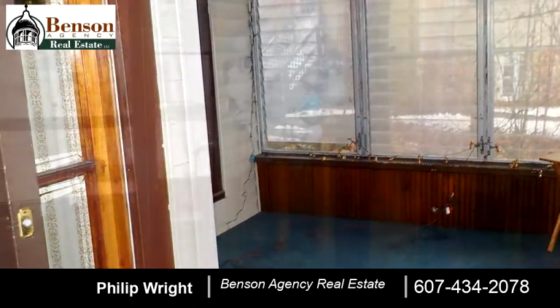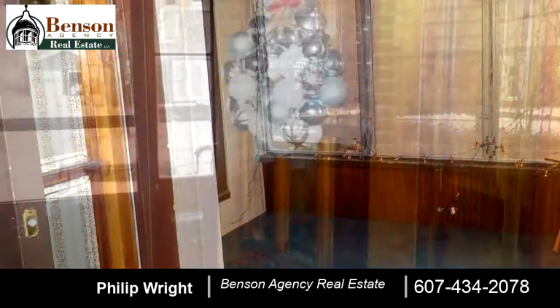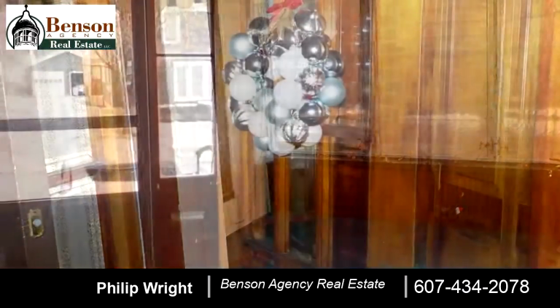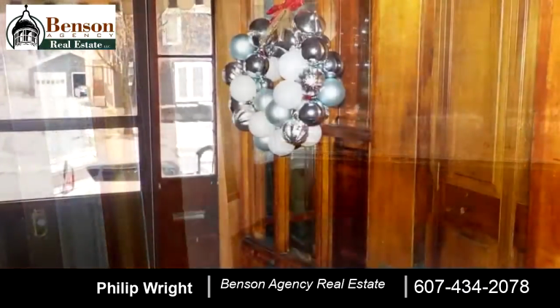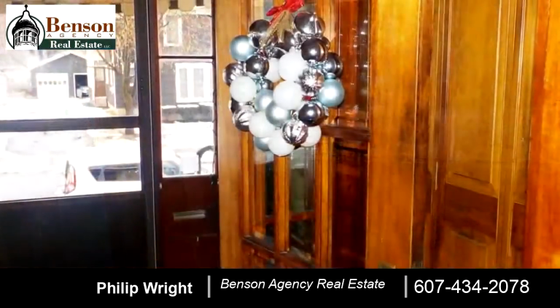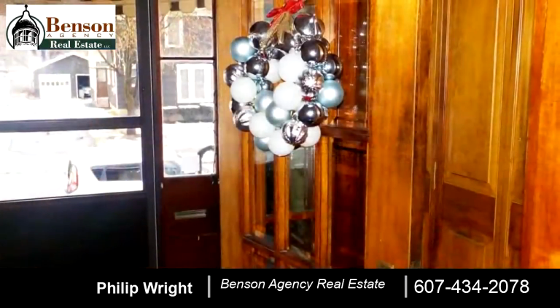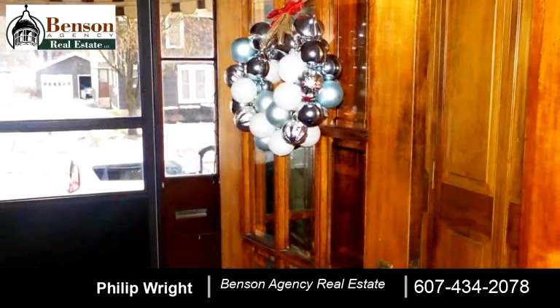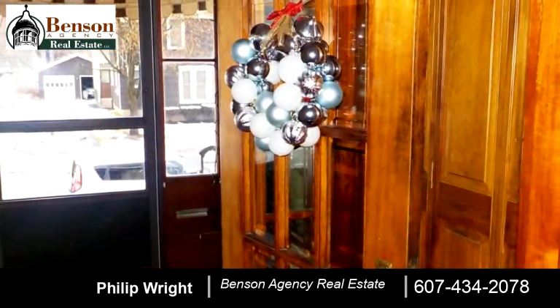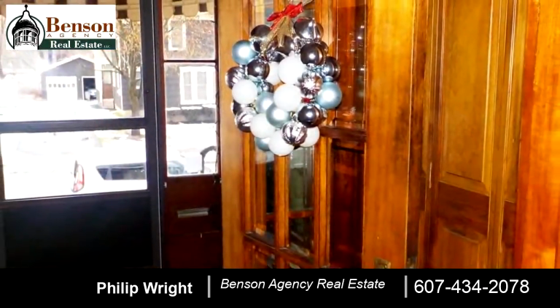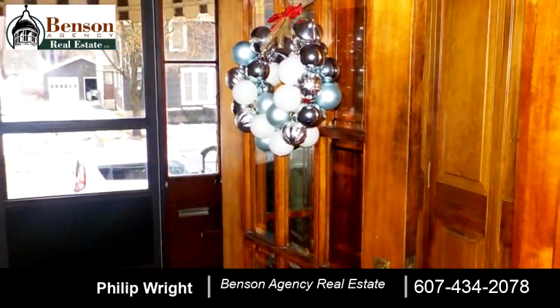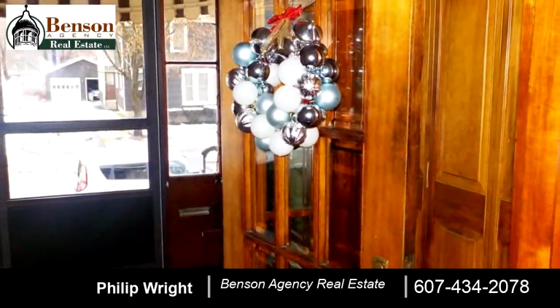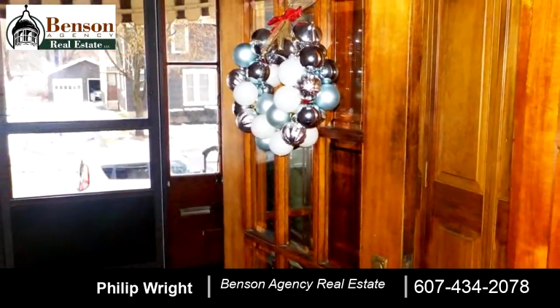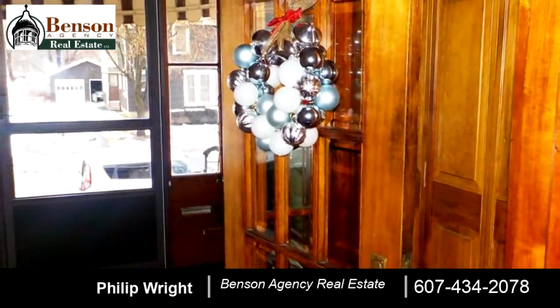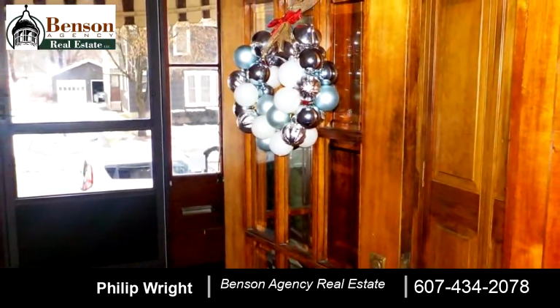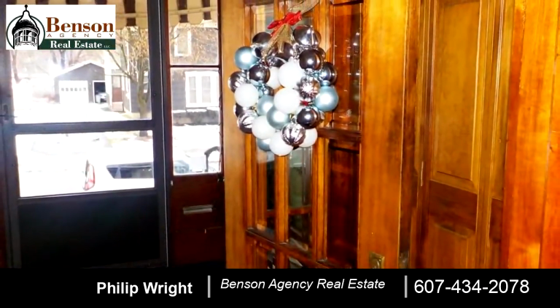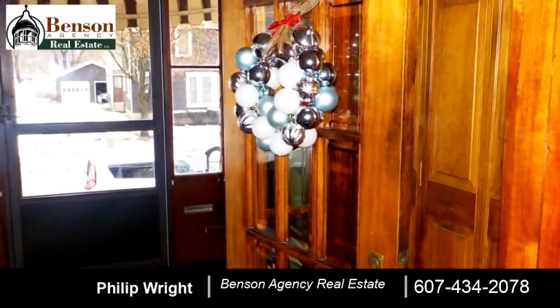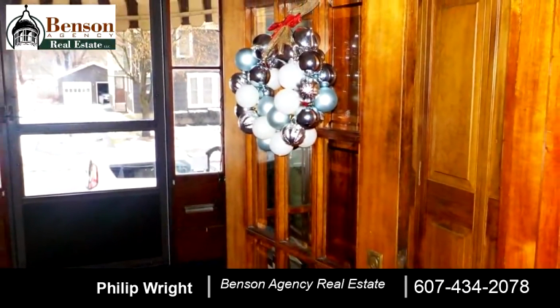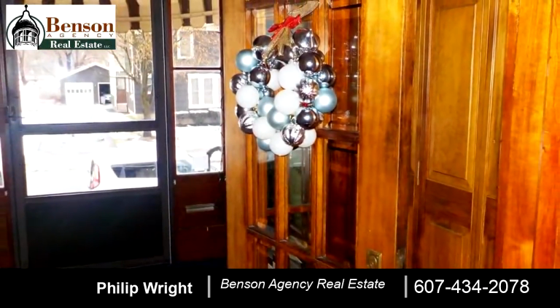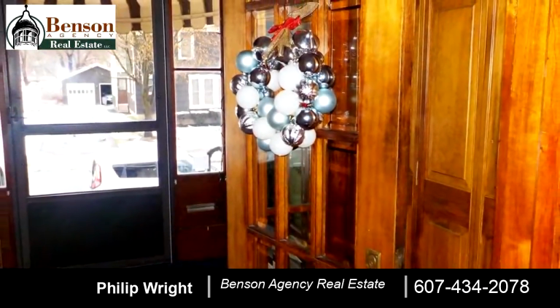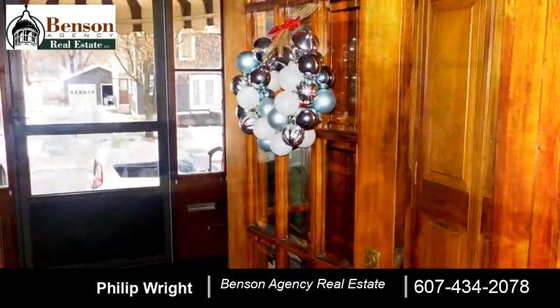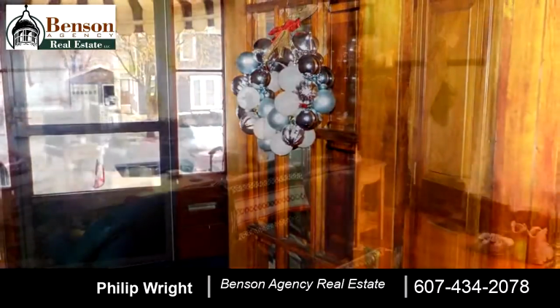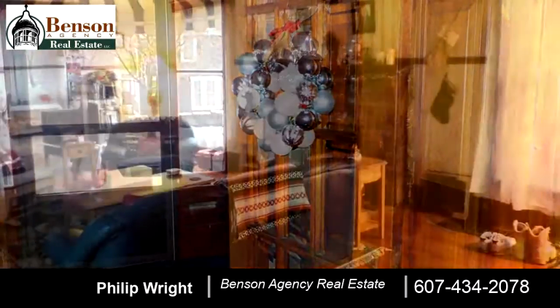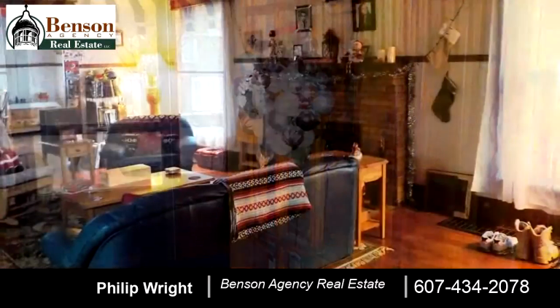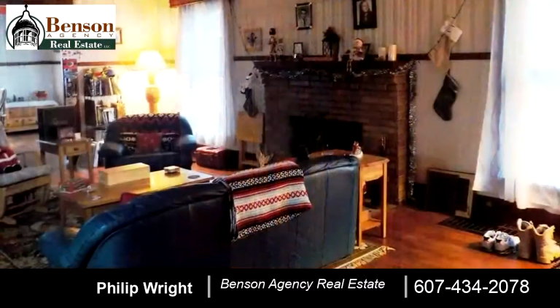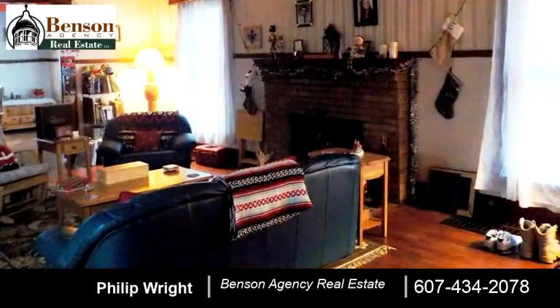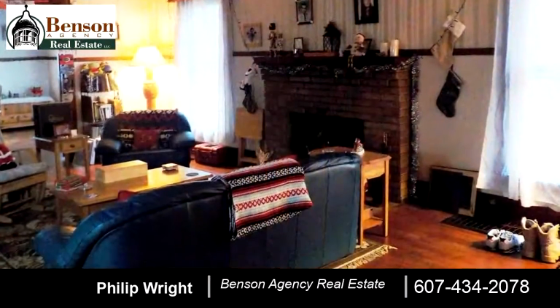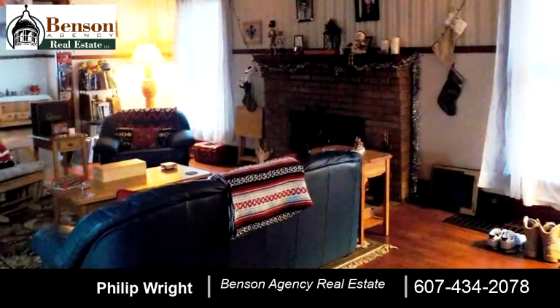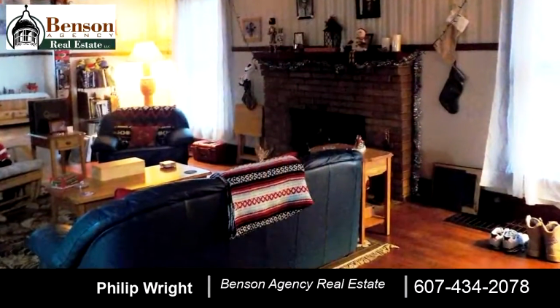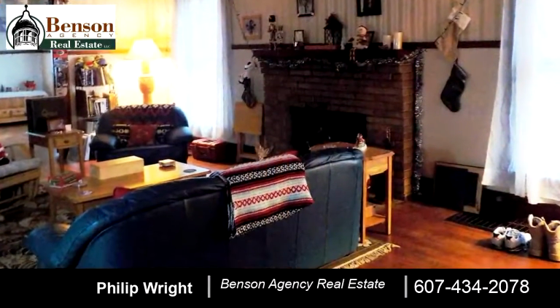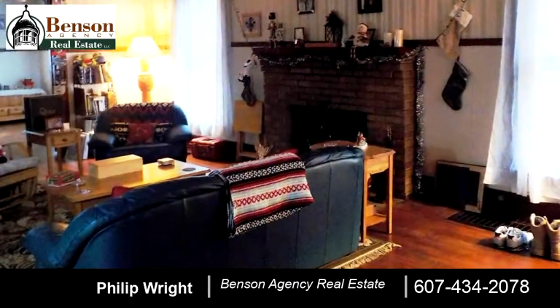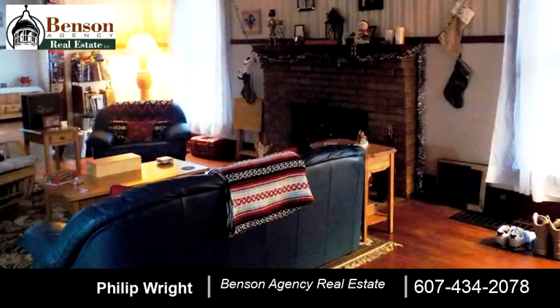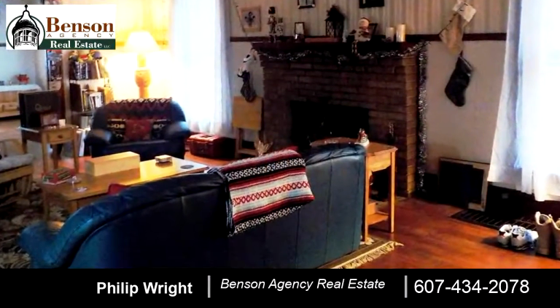For more information or to schedule a showing, contact 607-434-2078.